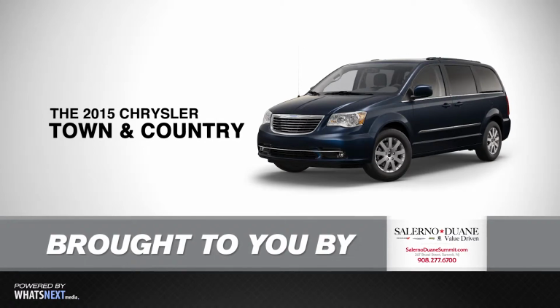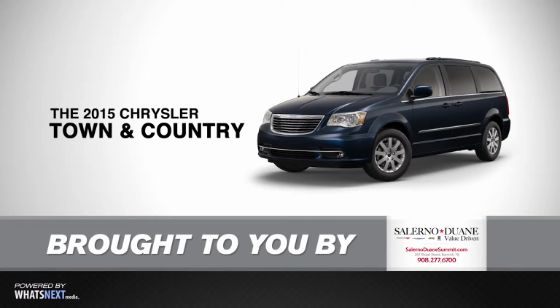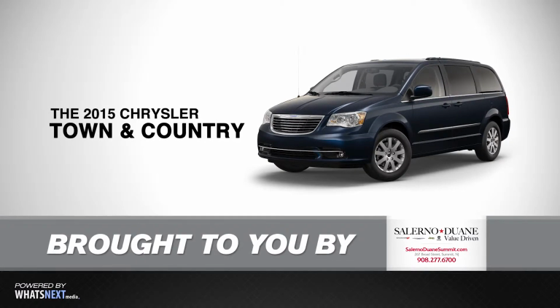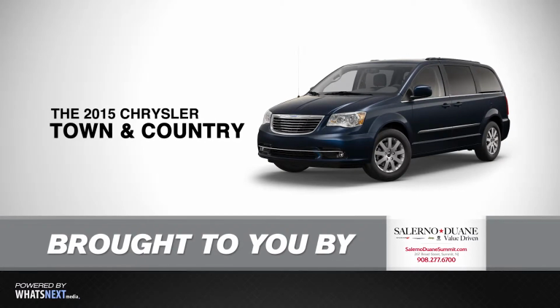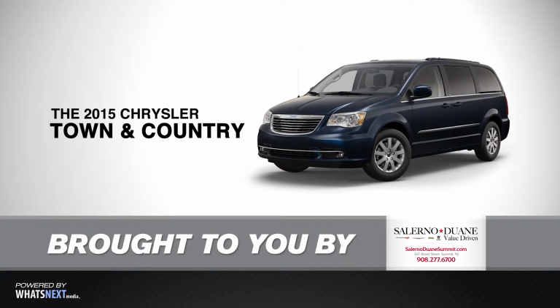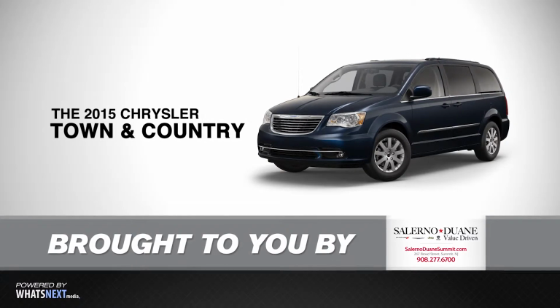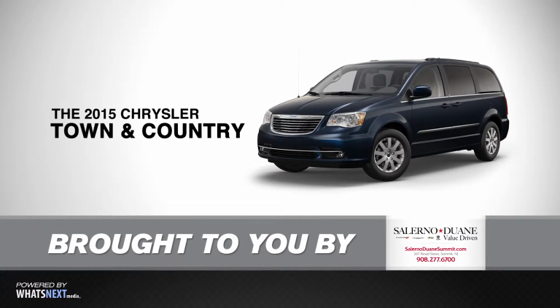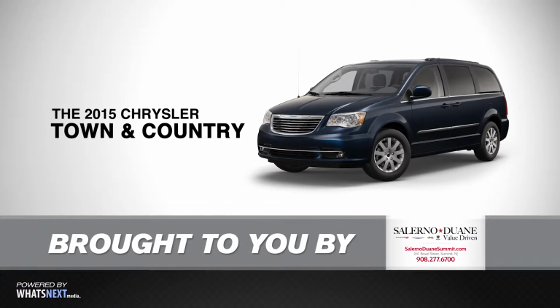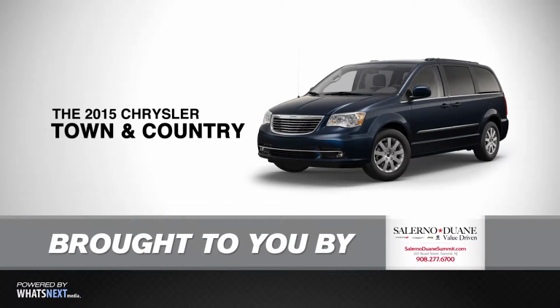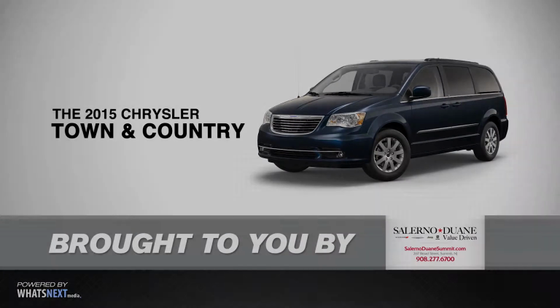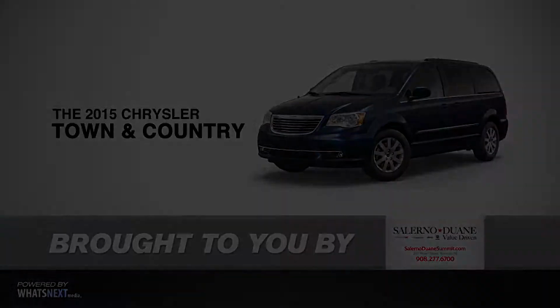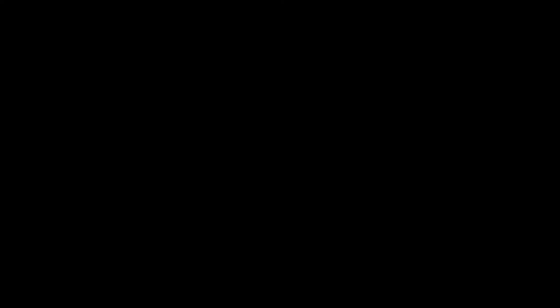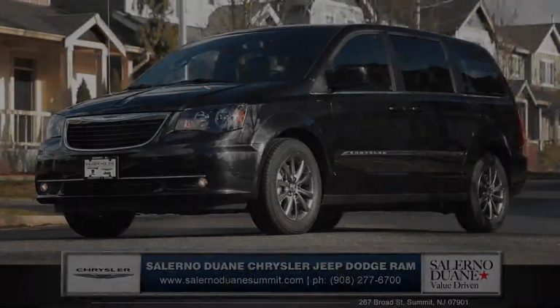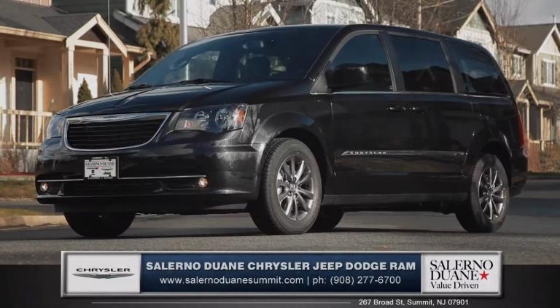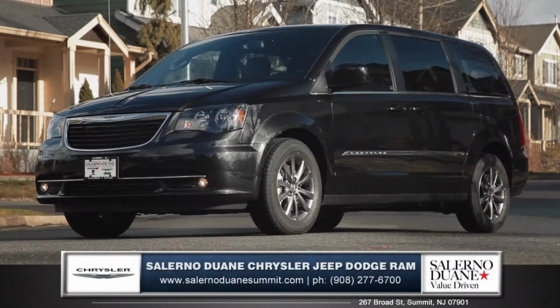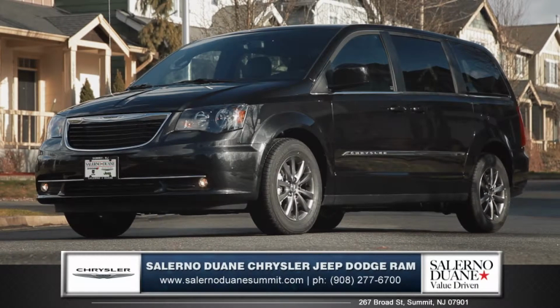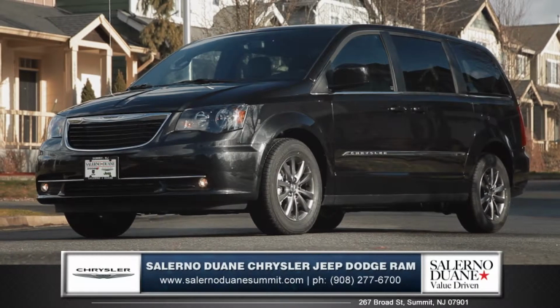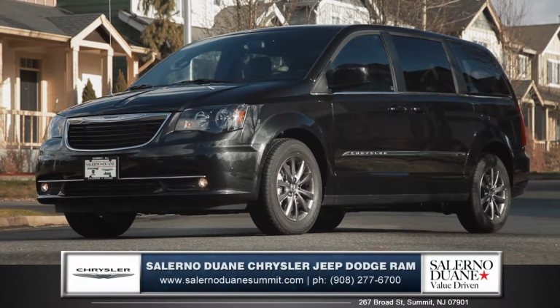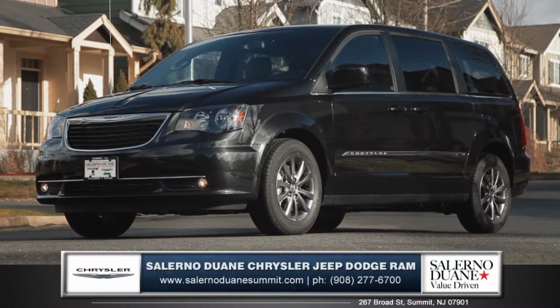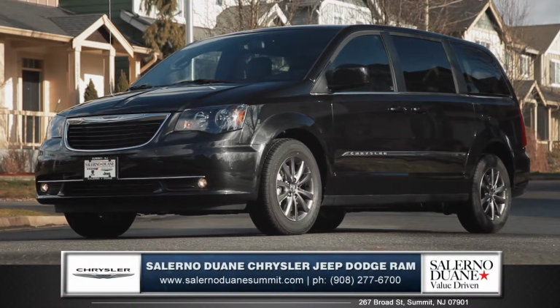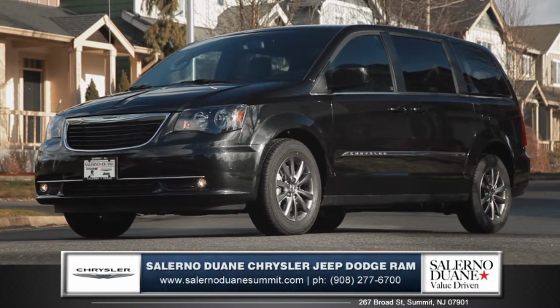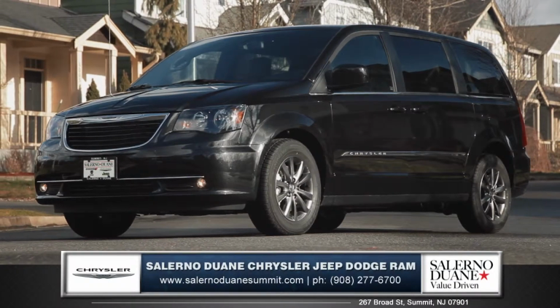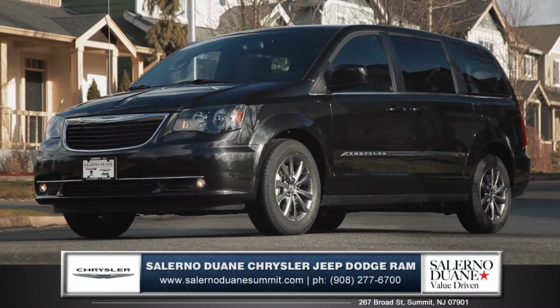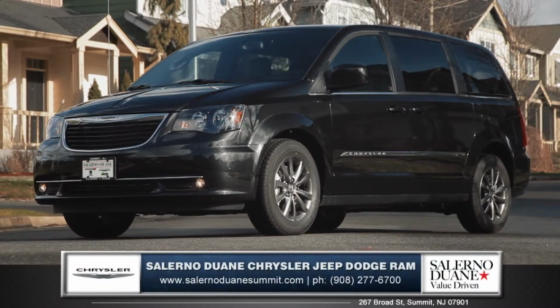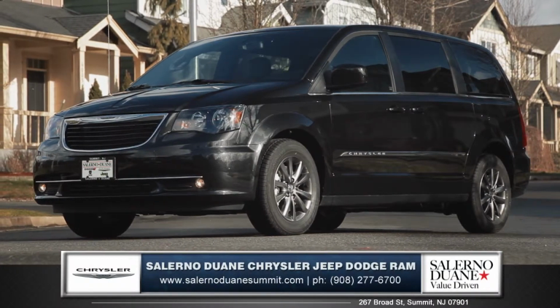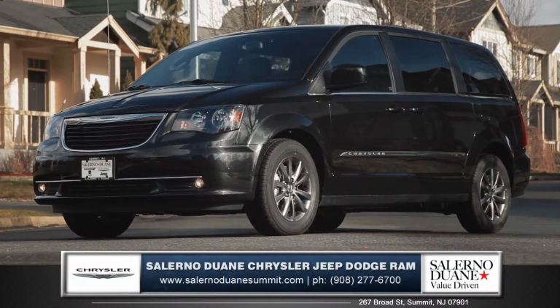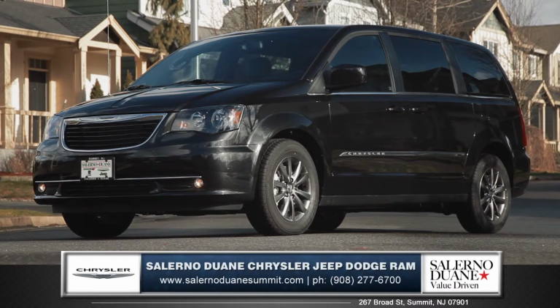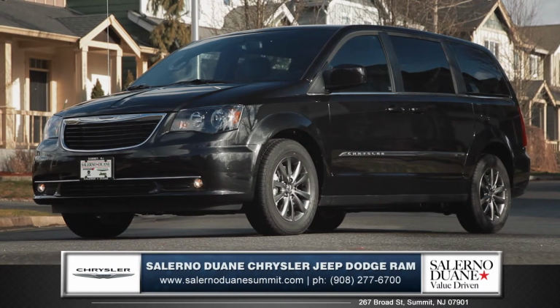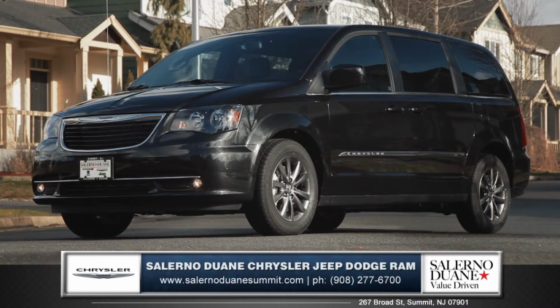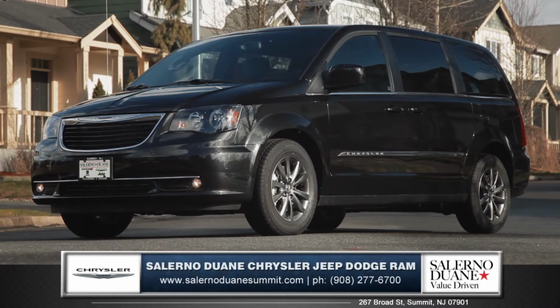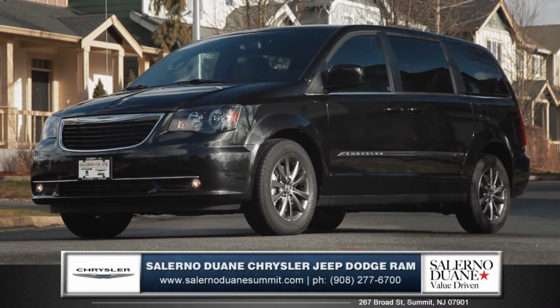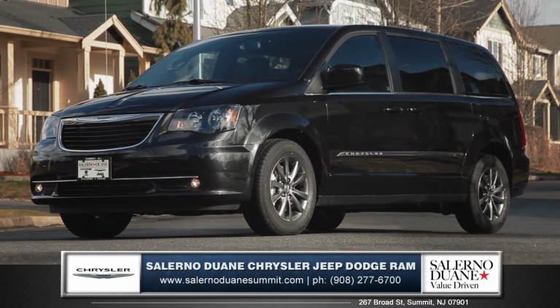Hi, I'm Tom from Salerno Duane, and I'm here to introduce you to the 2015 Chrysler Town & Country.